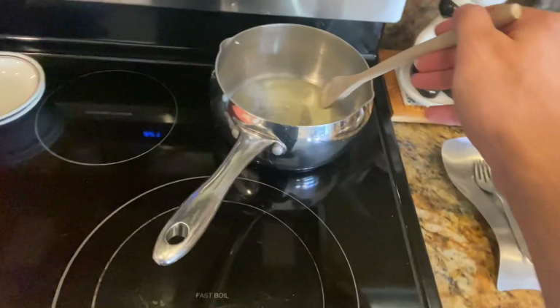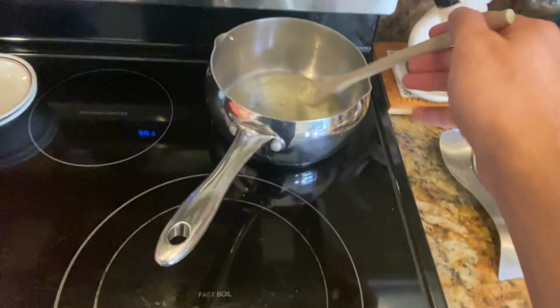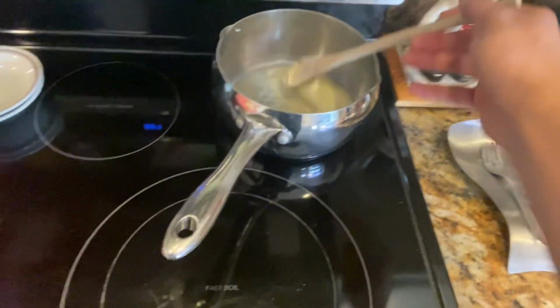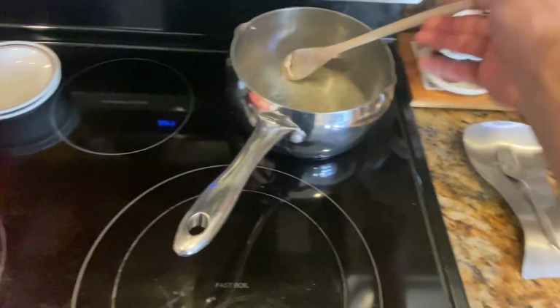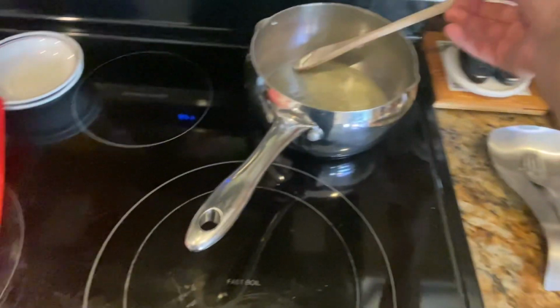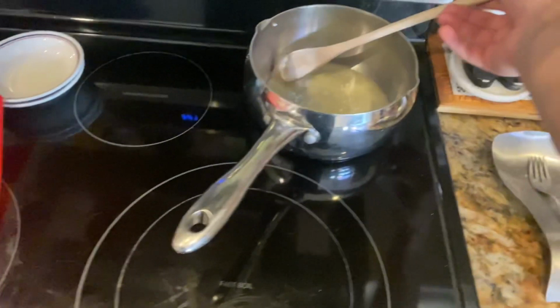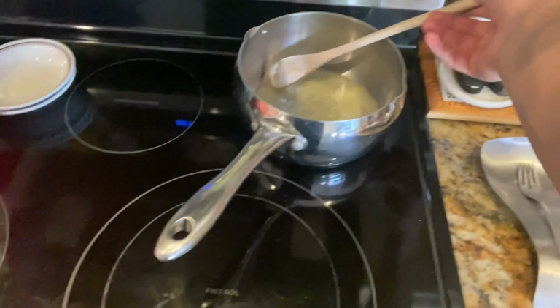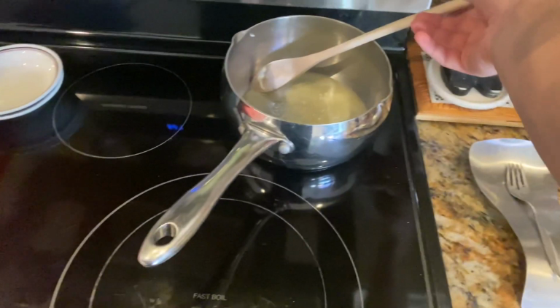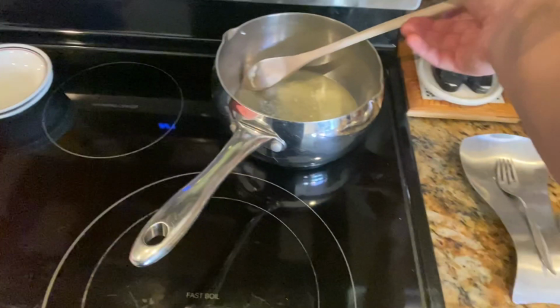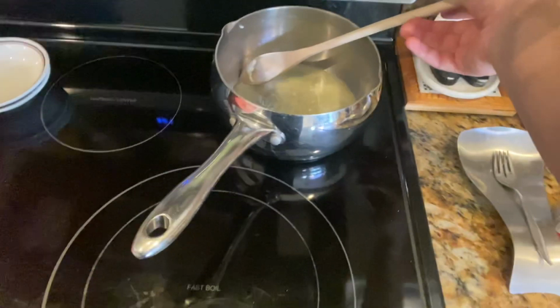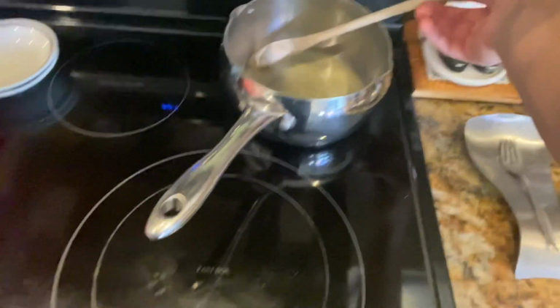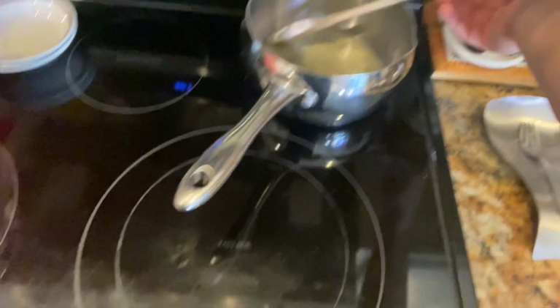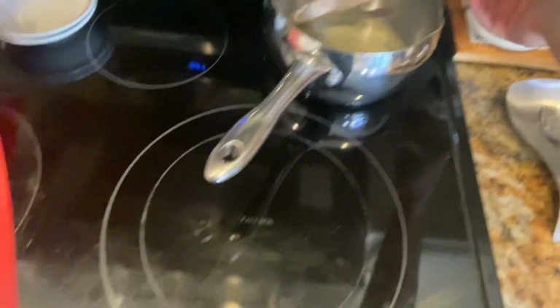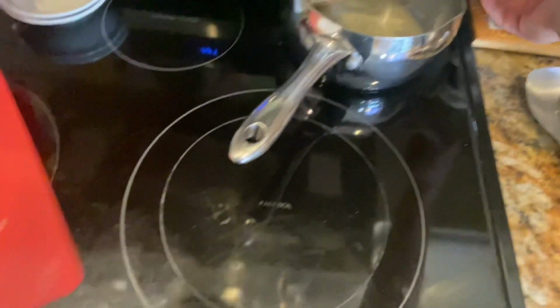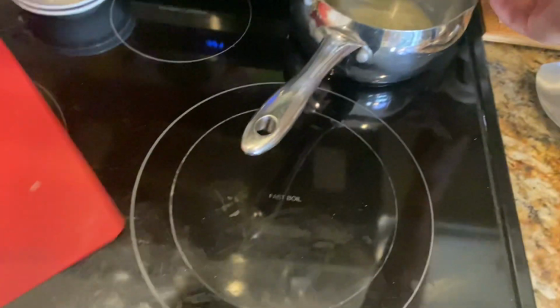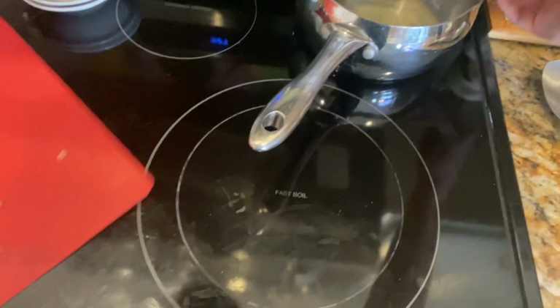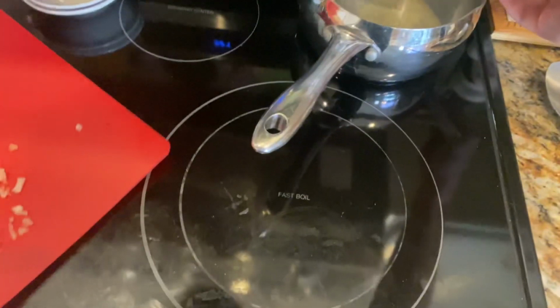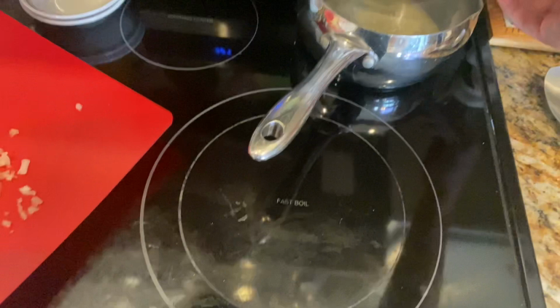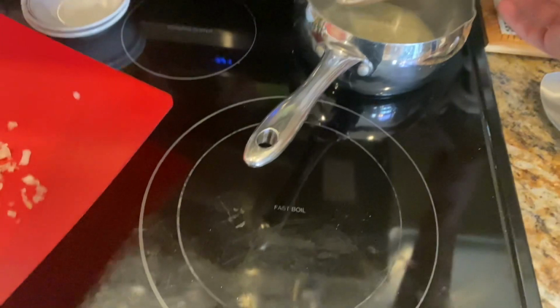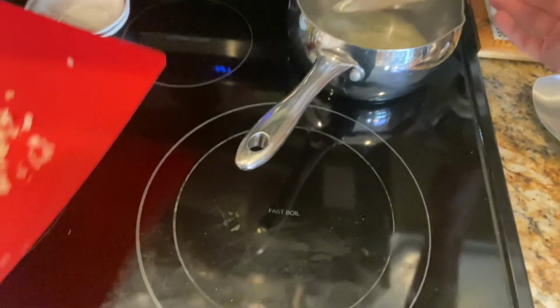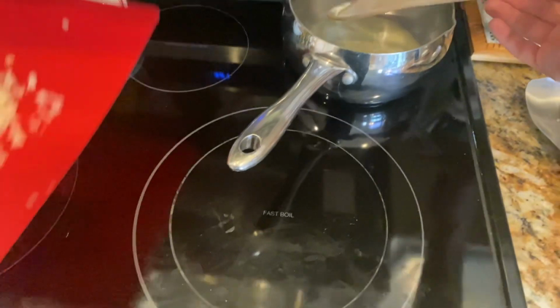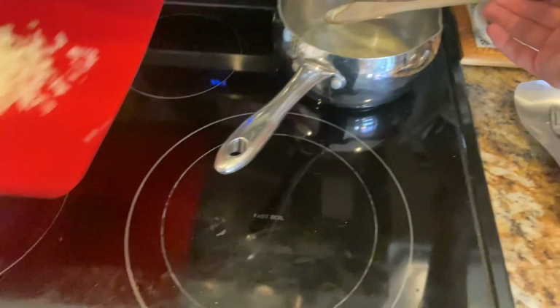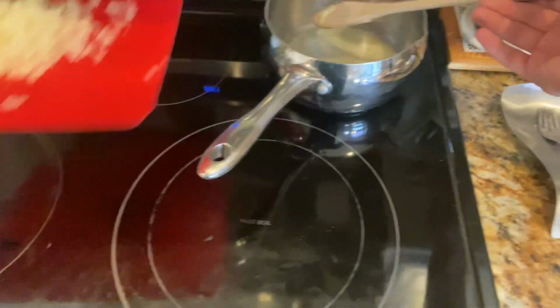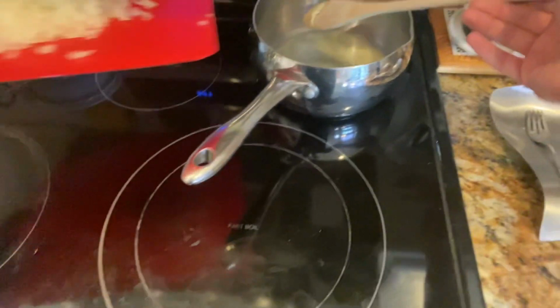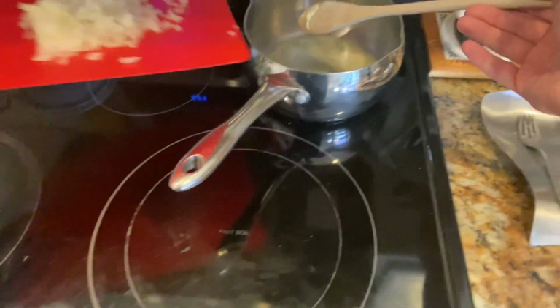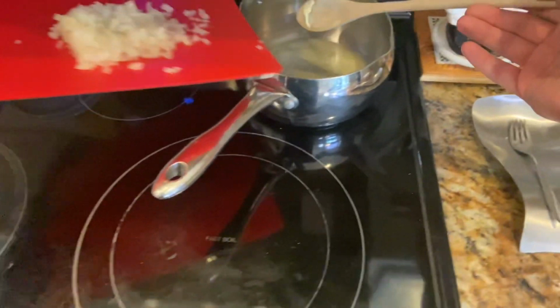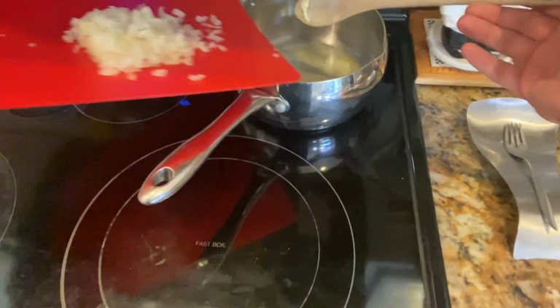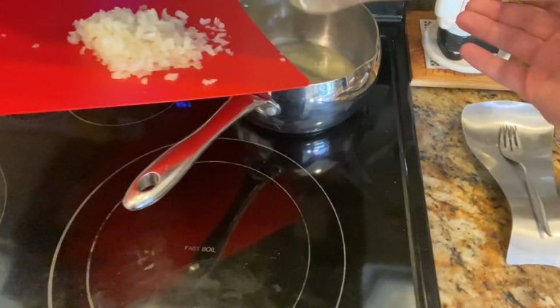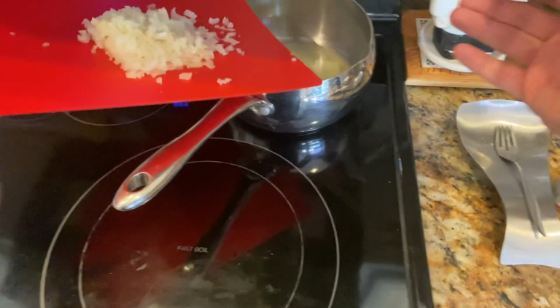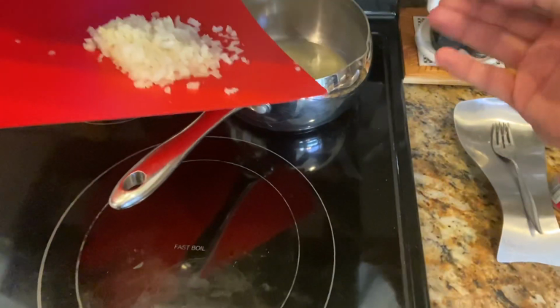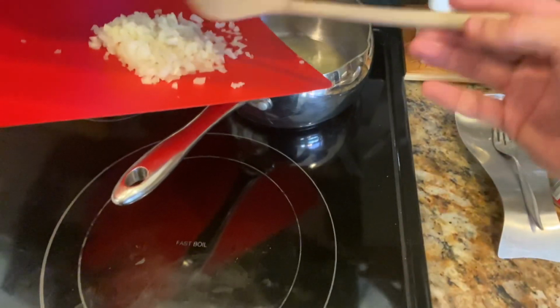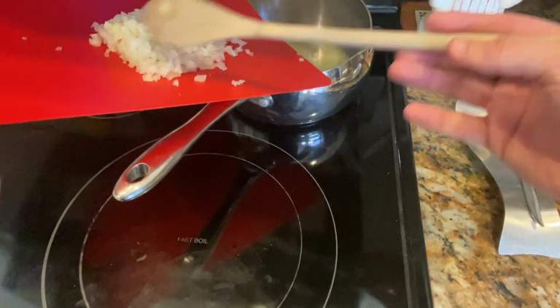See those bubbles in there? Now what I'm going to do is apply my onions.